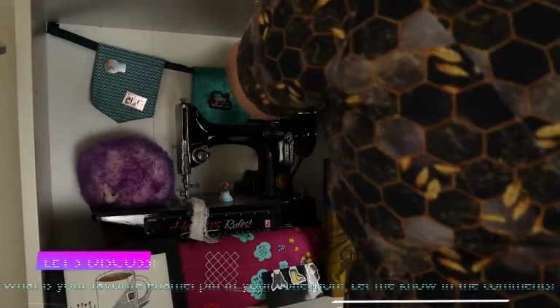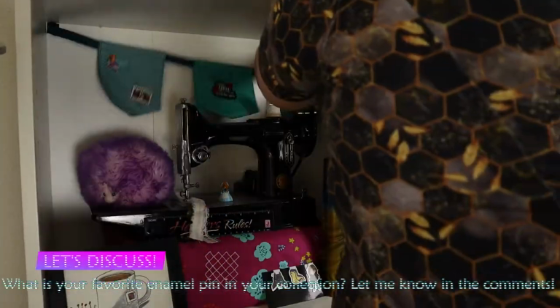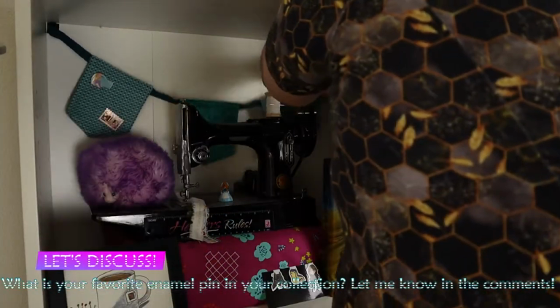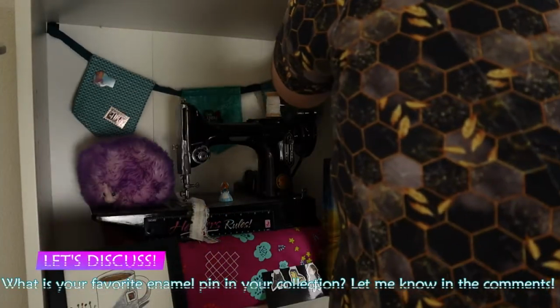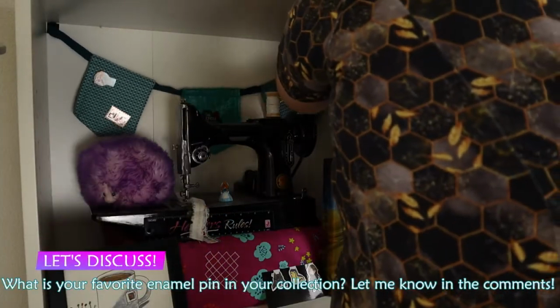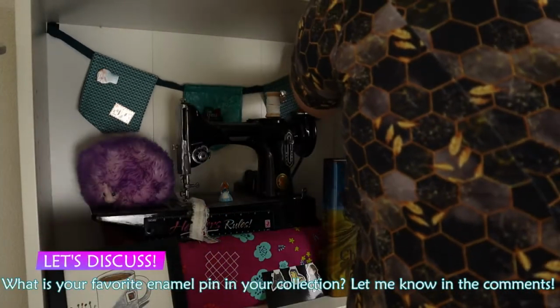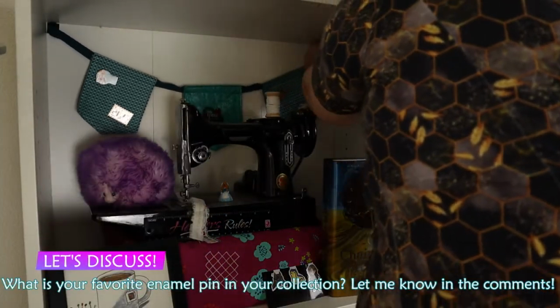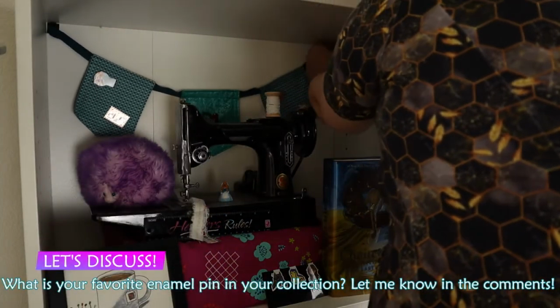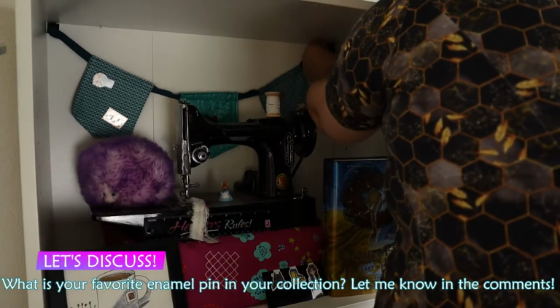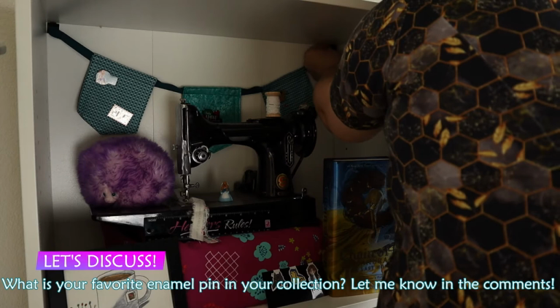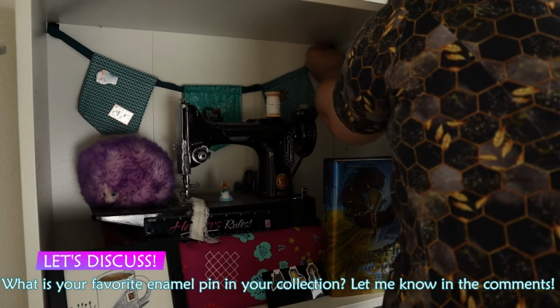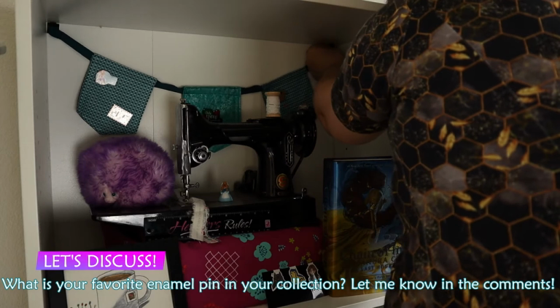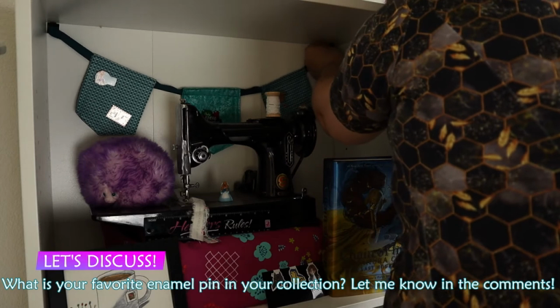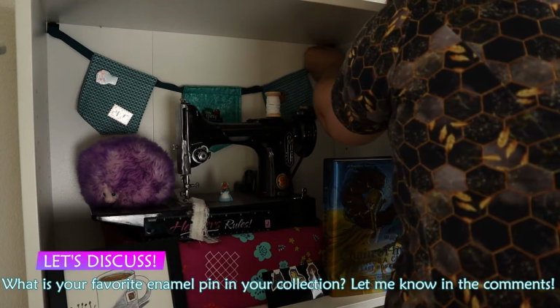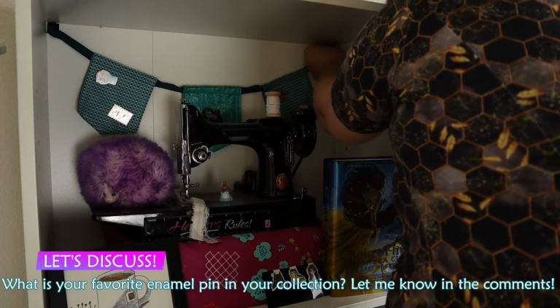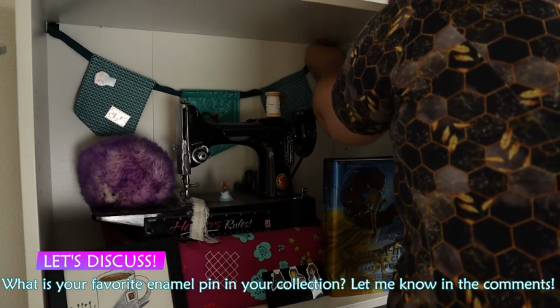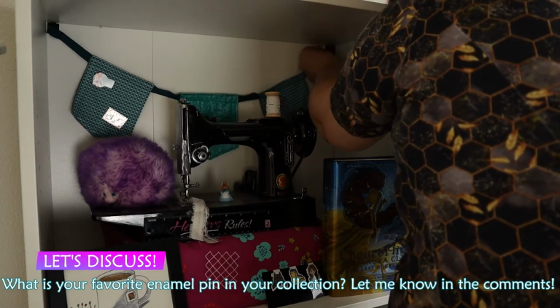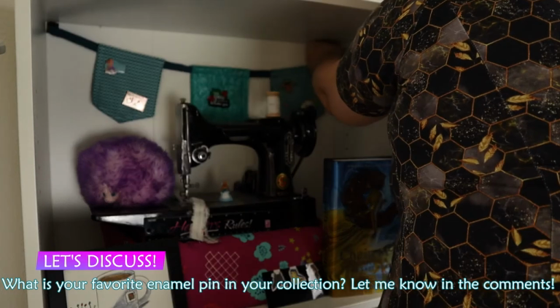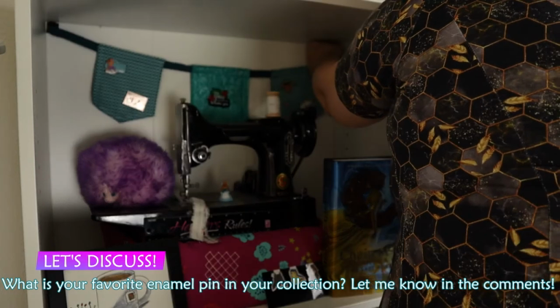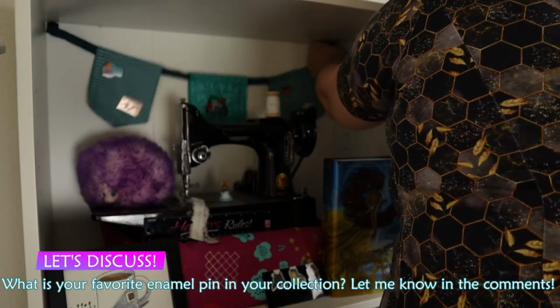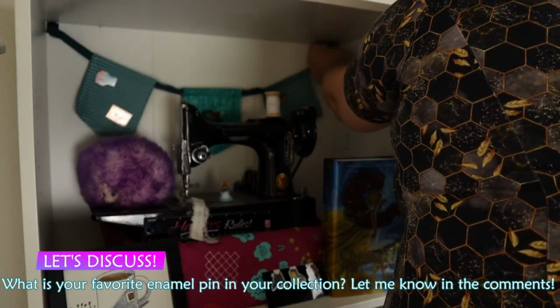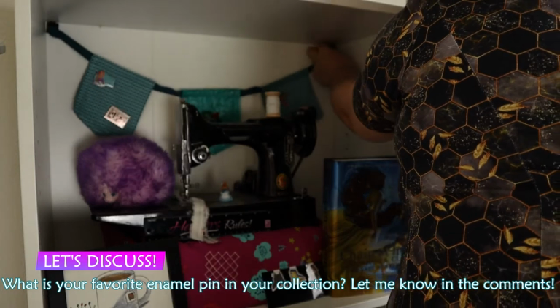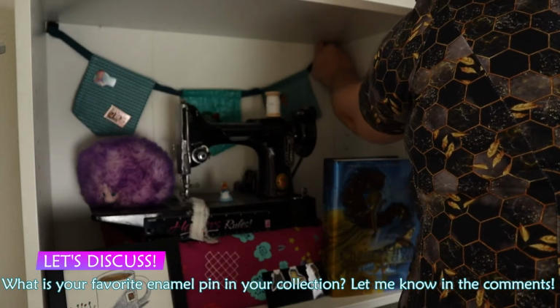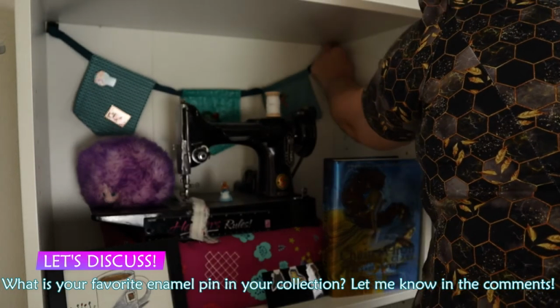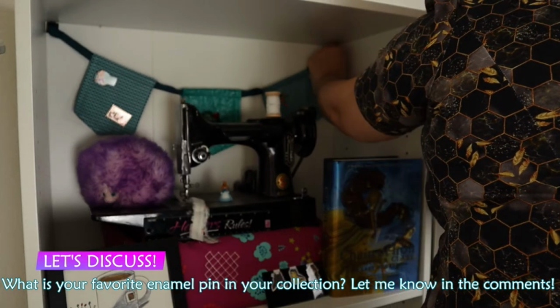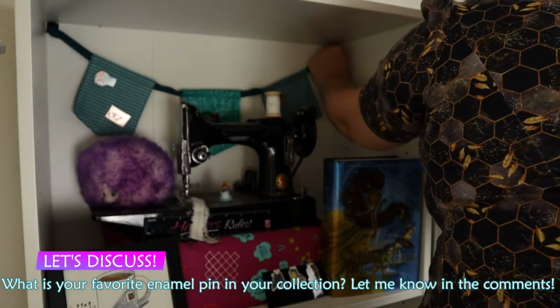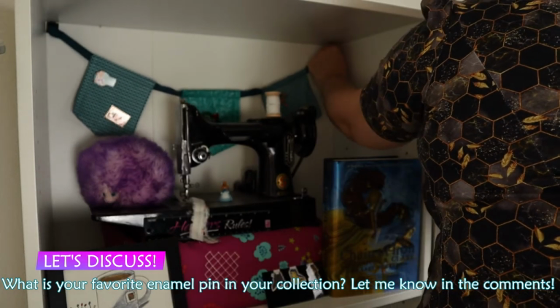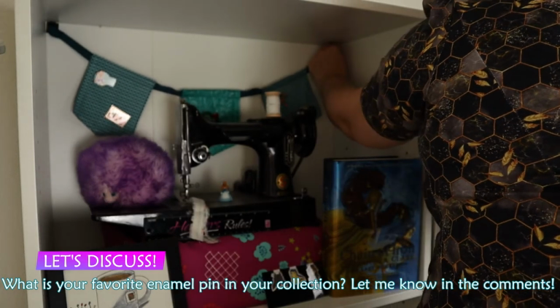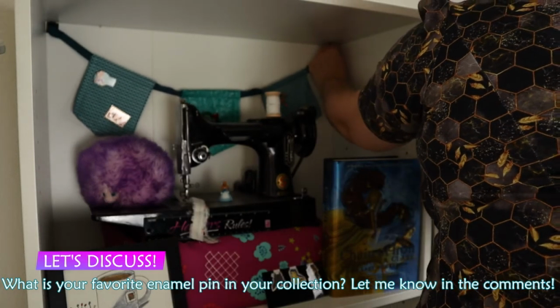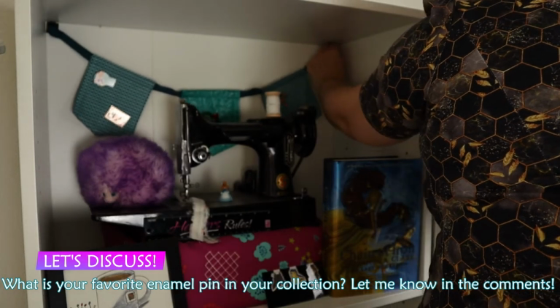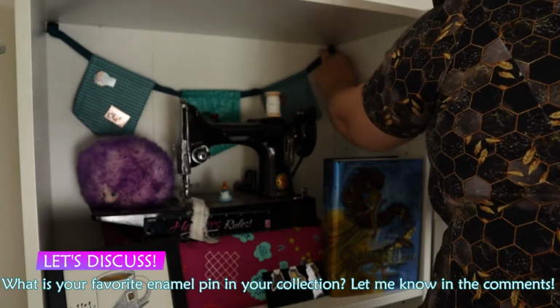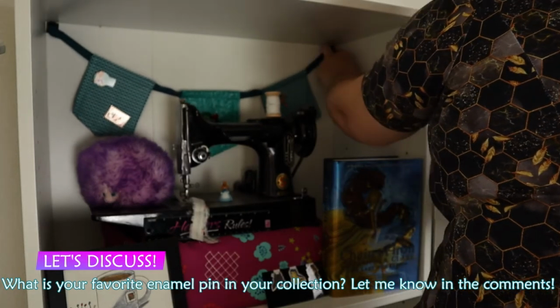Let's discuss. What's your favorite enamel pin in your collection? Do you have any book-inspired ones? Let me know in the comments.